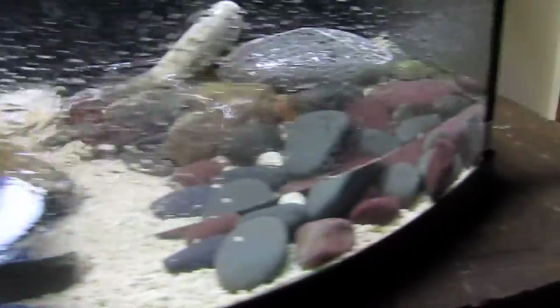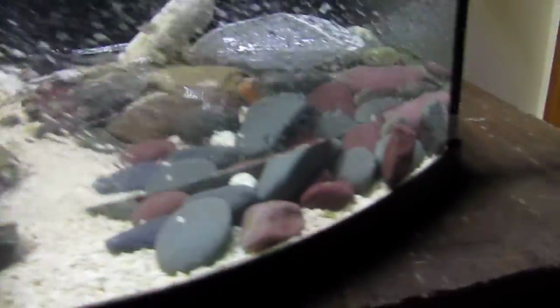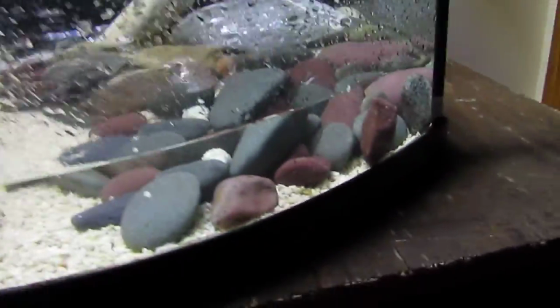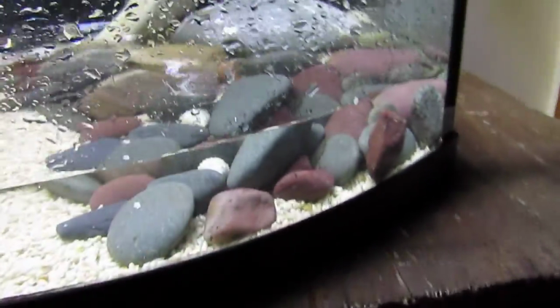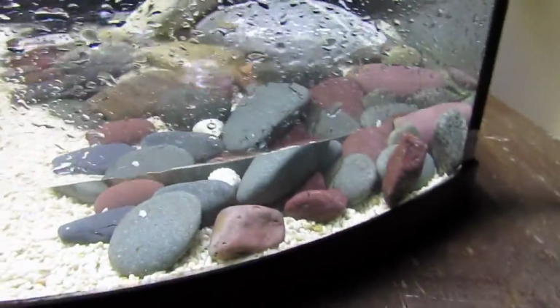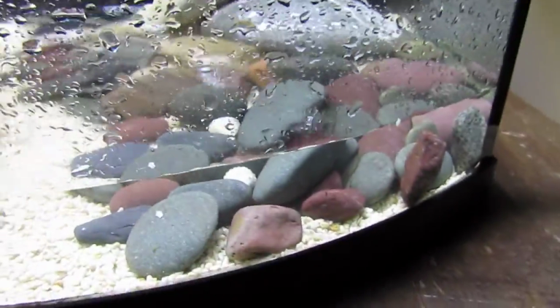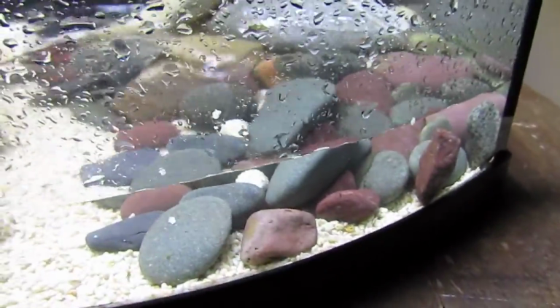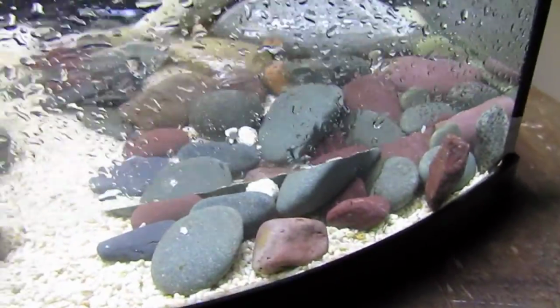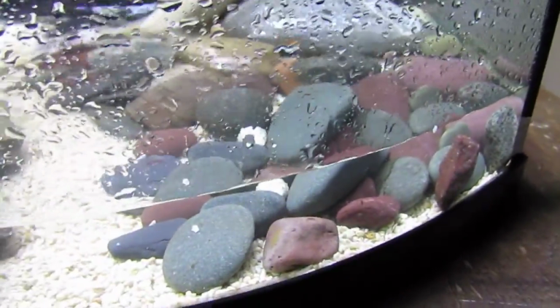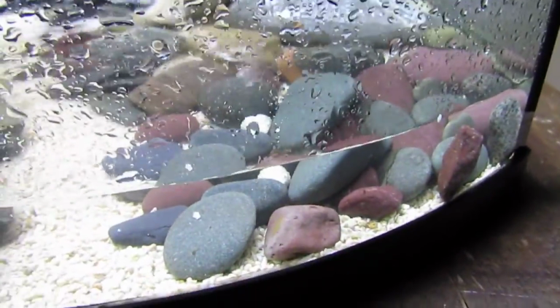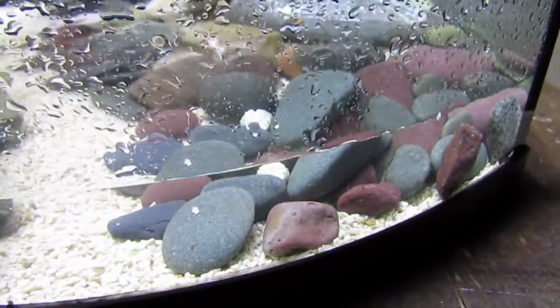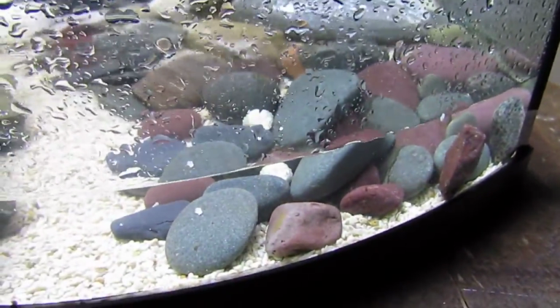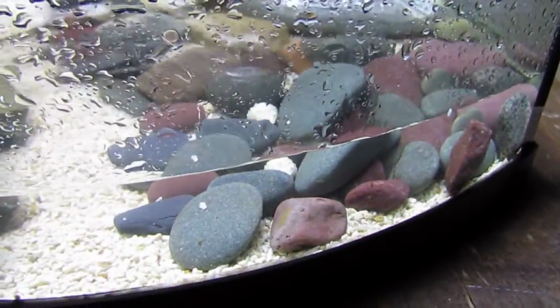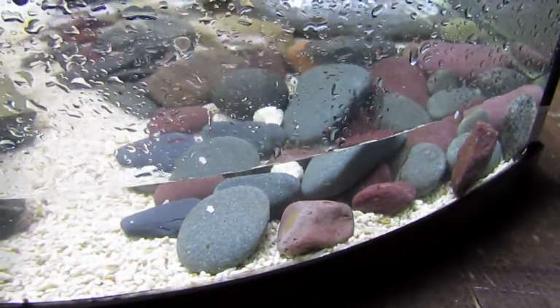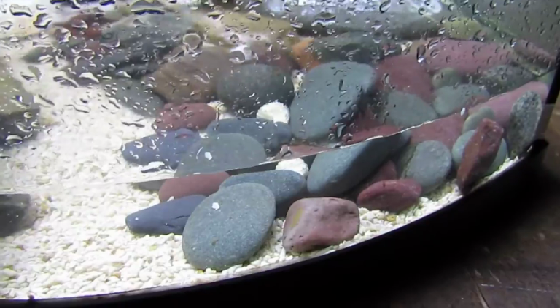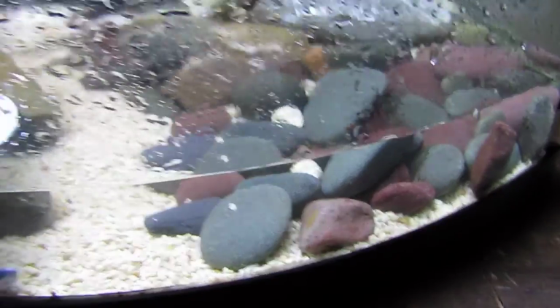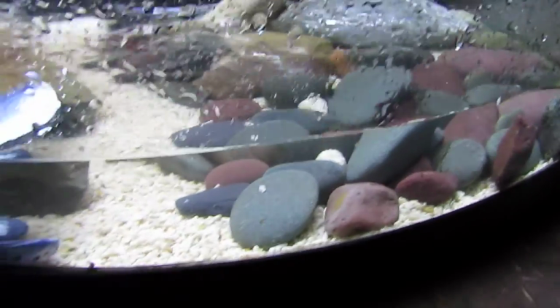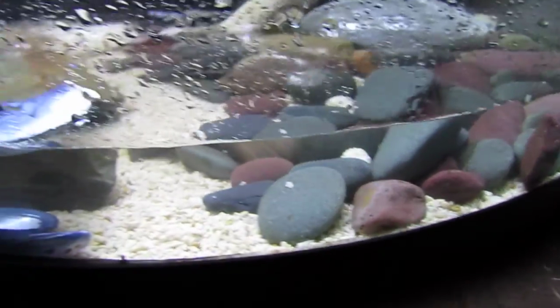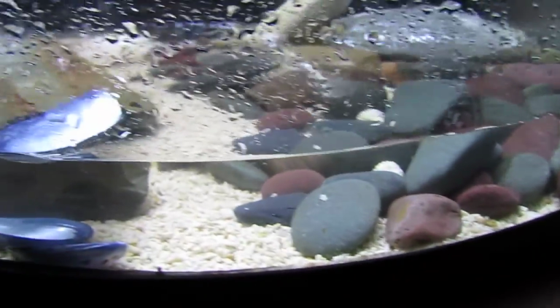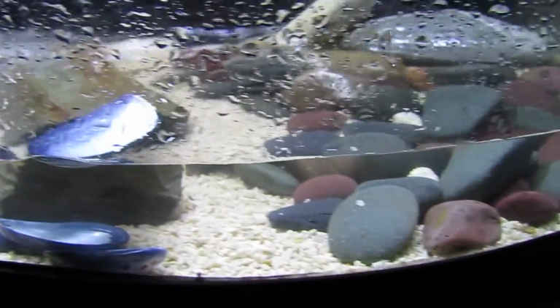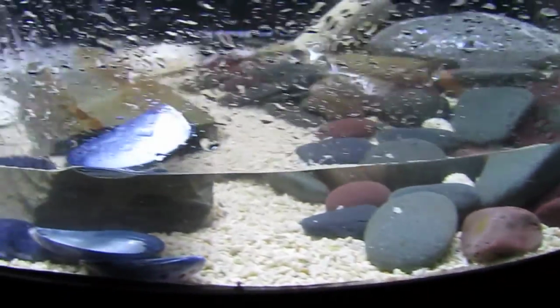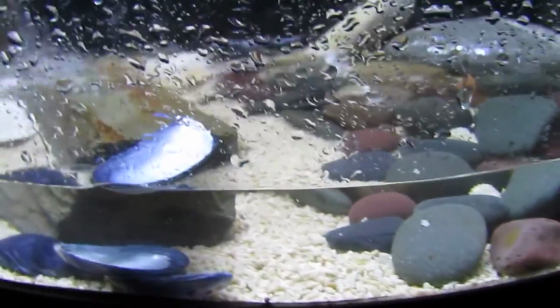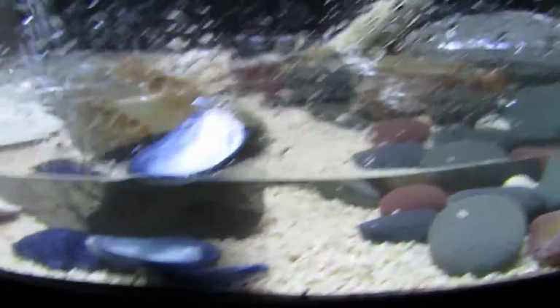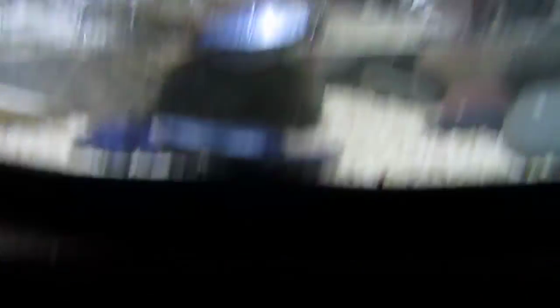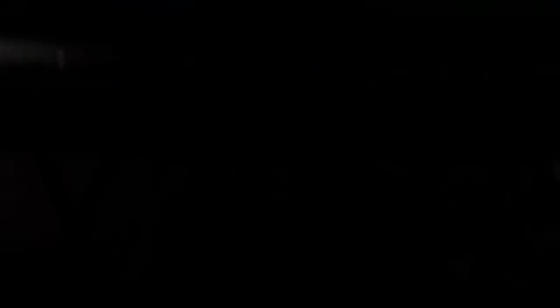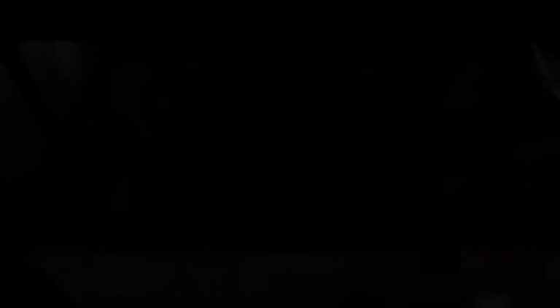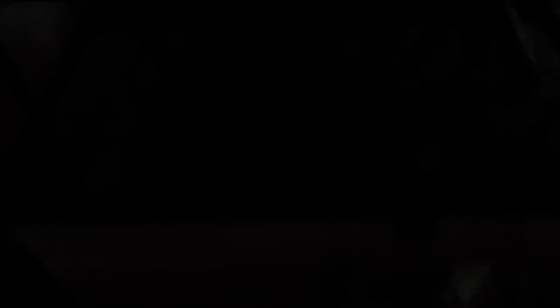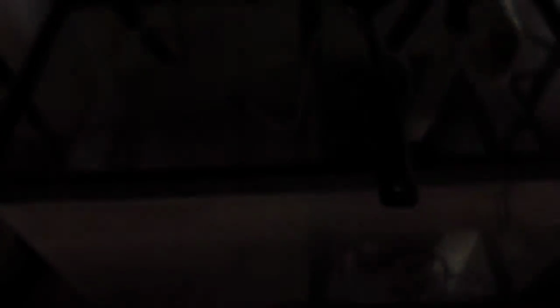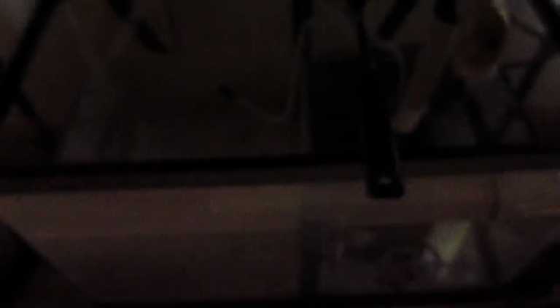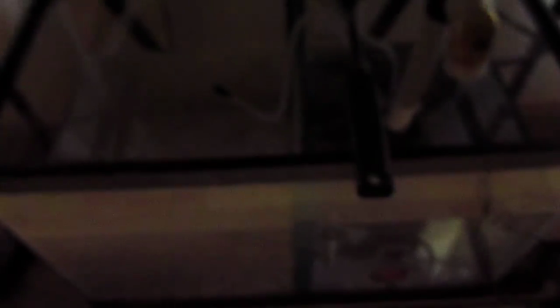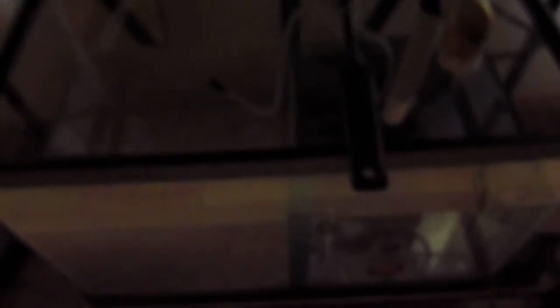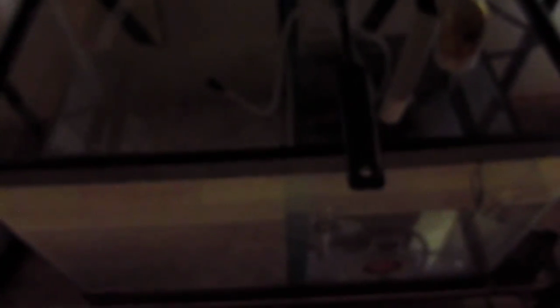So we have seven and a half gallons of seawater we're pumping in, and then we're going to have to mix up another batch of salt water.